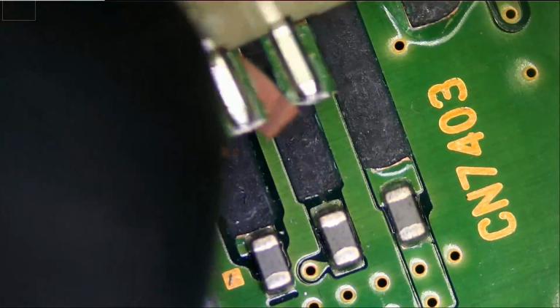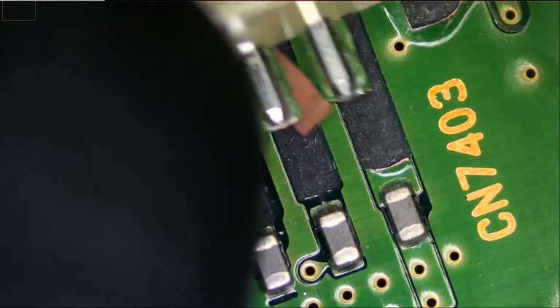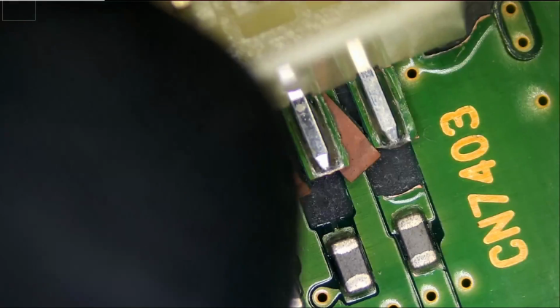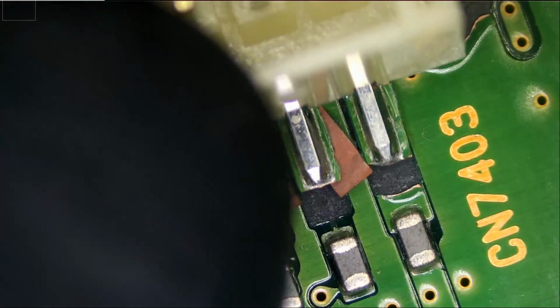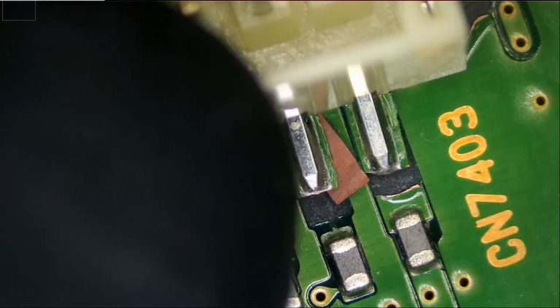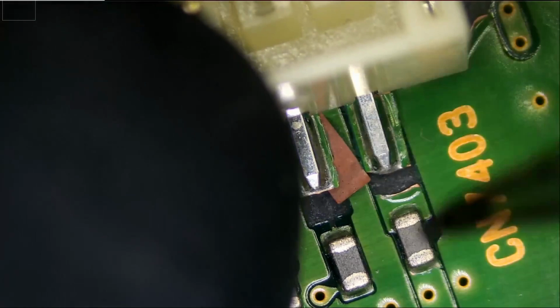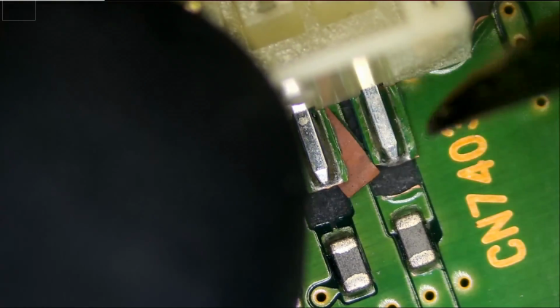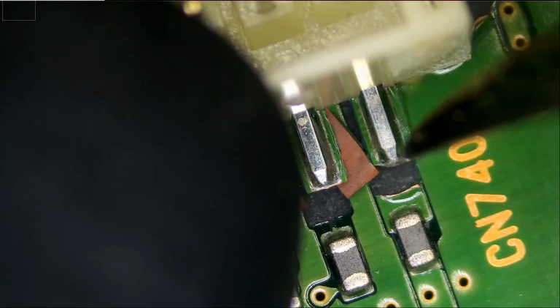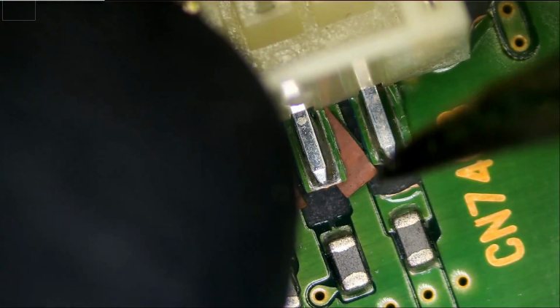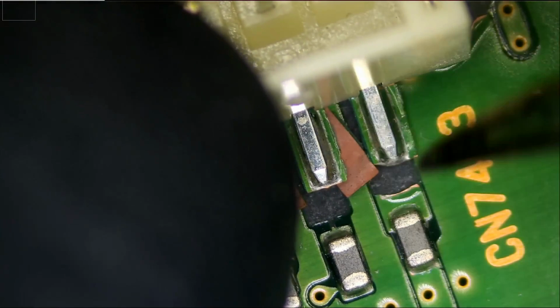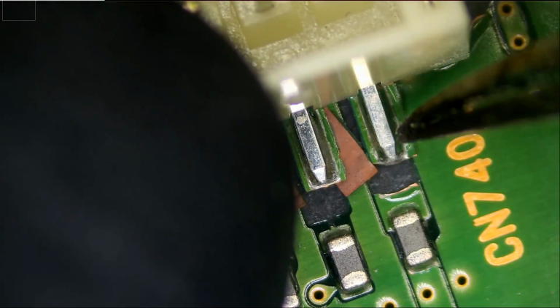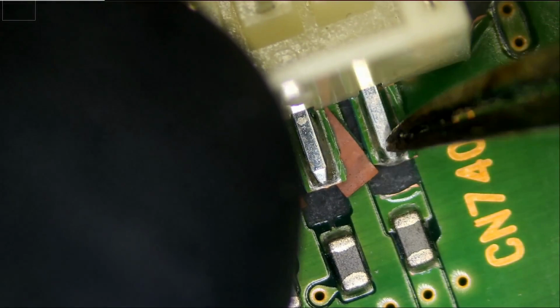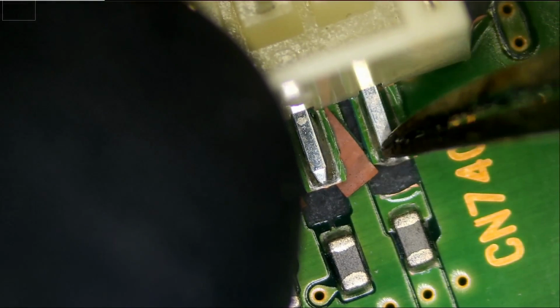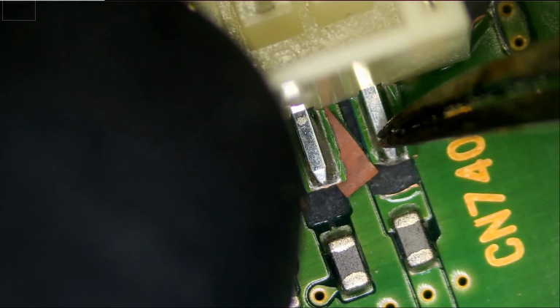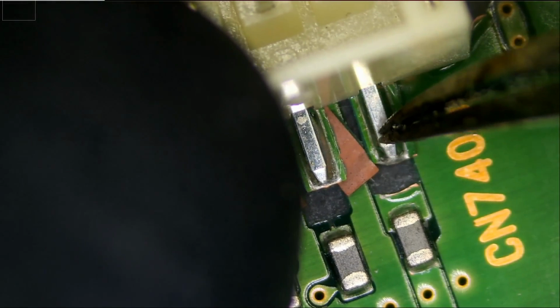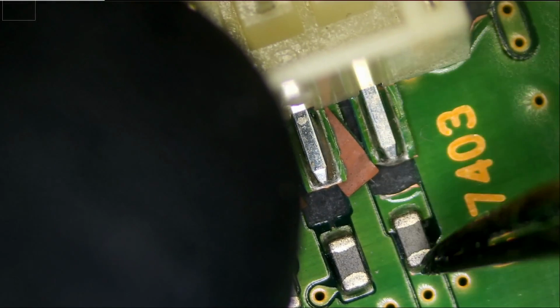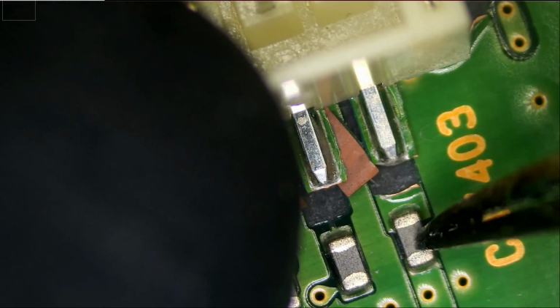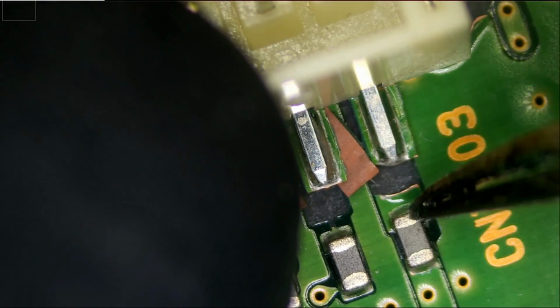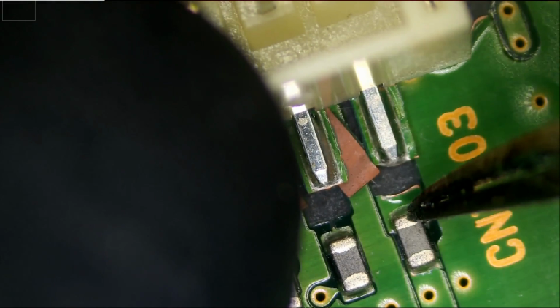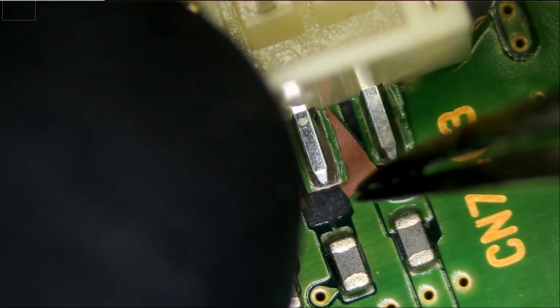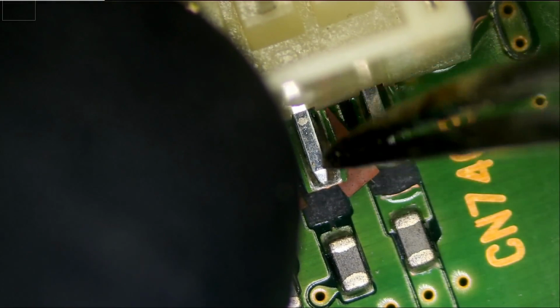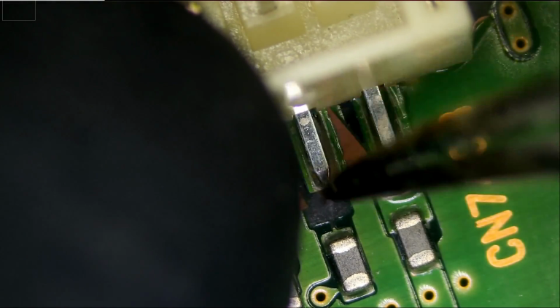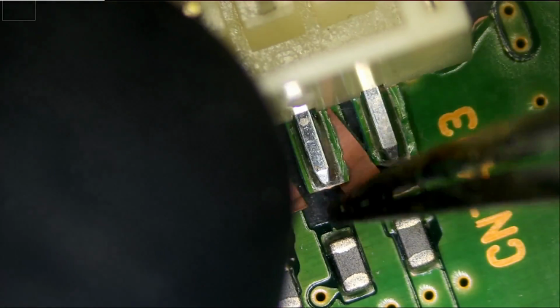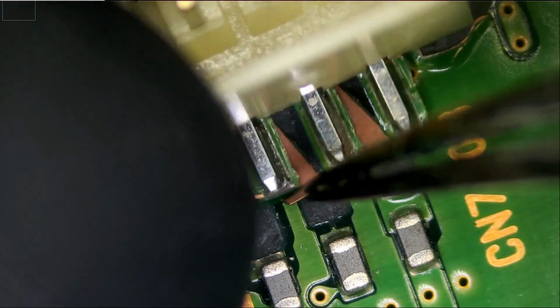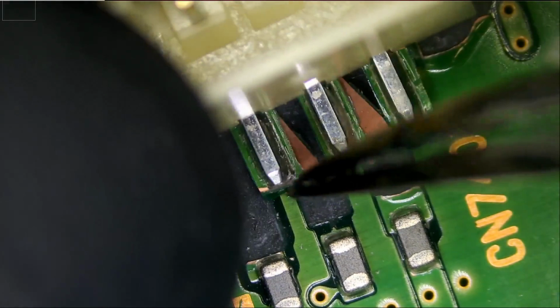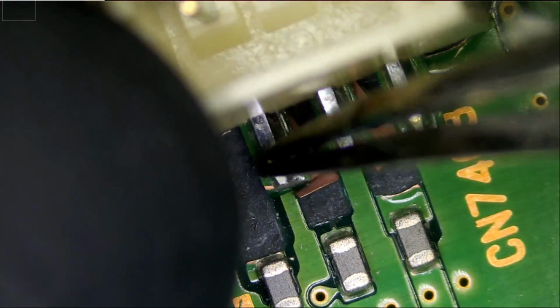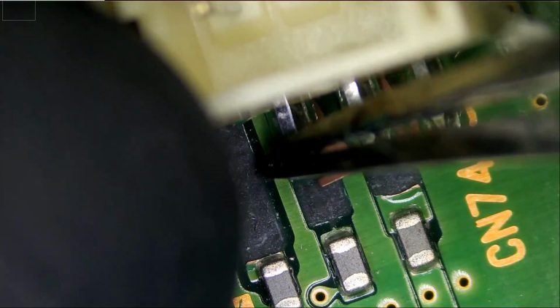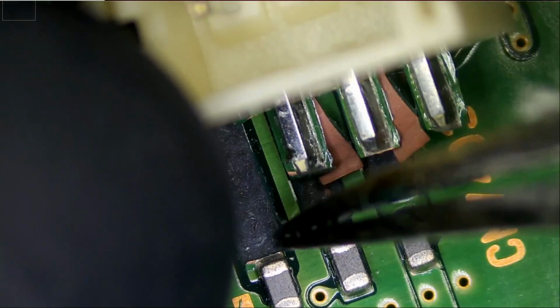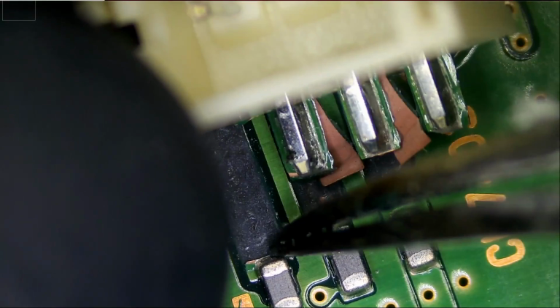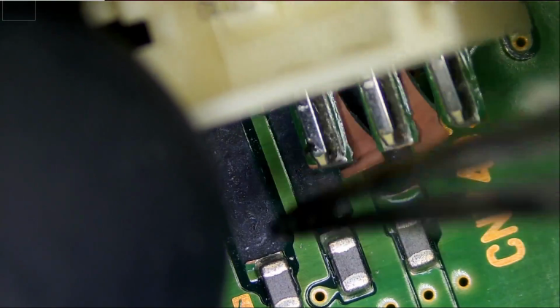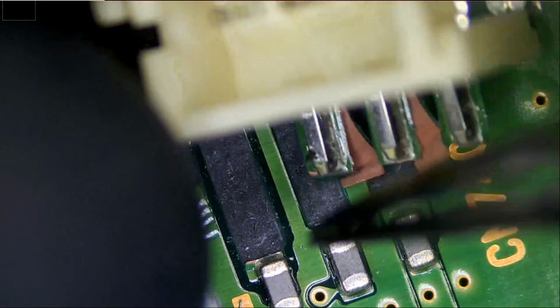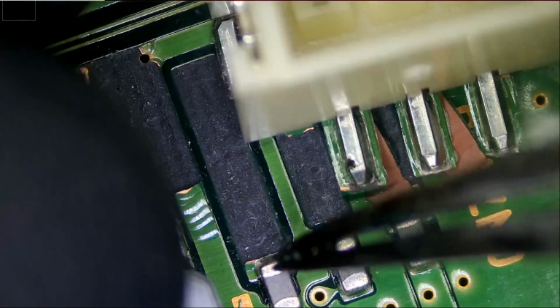In this case, it's obvious that we need to connect this to this, this to this, and this to this.